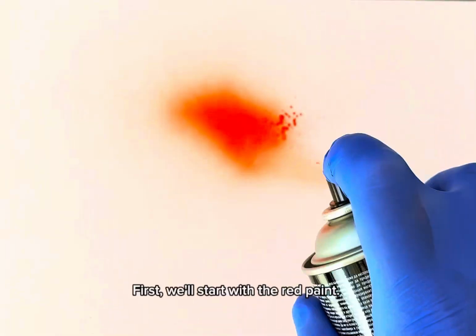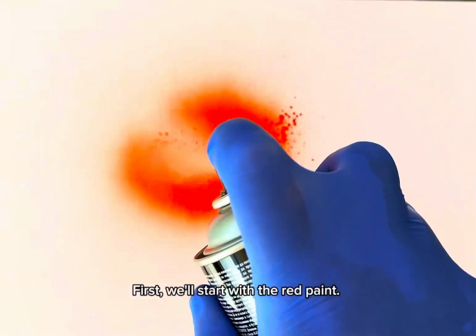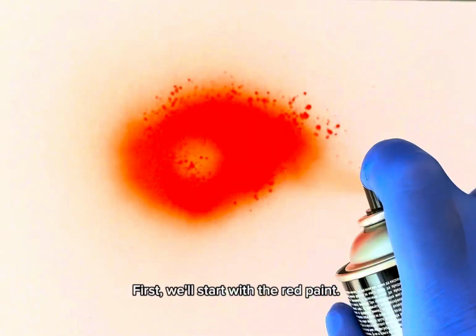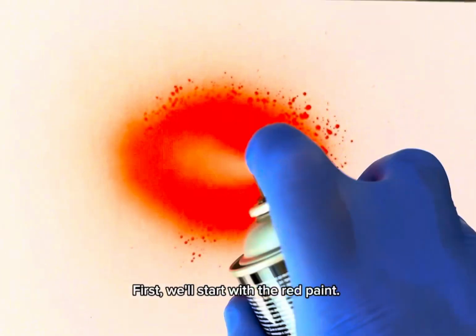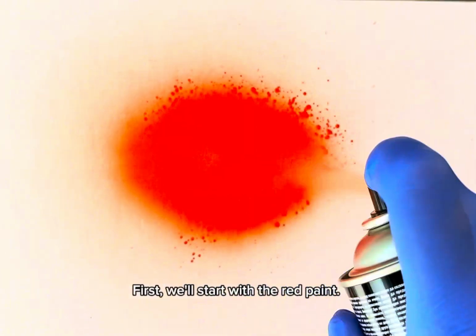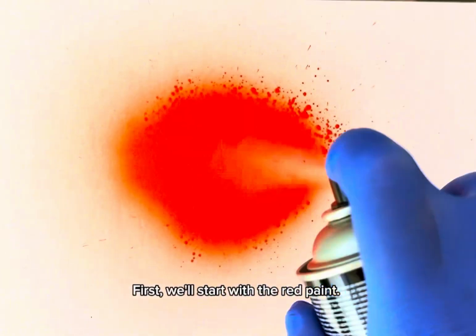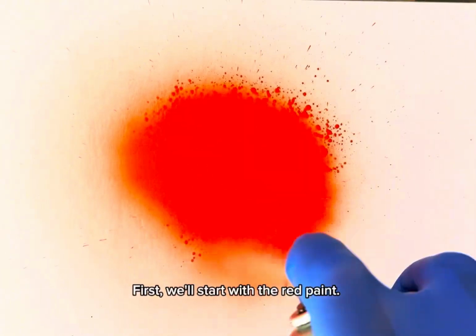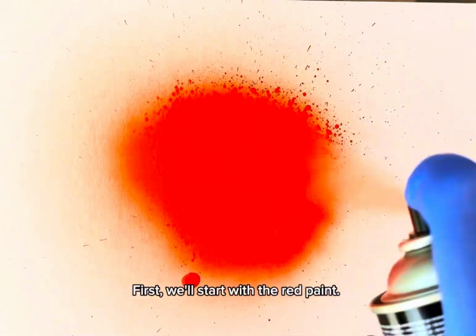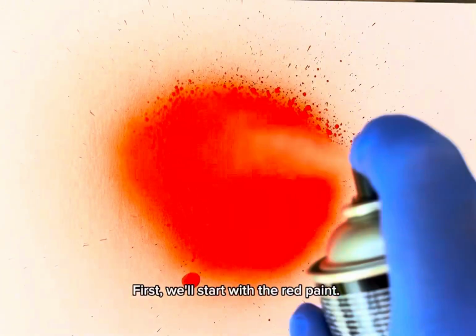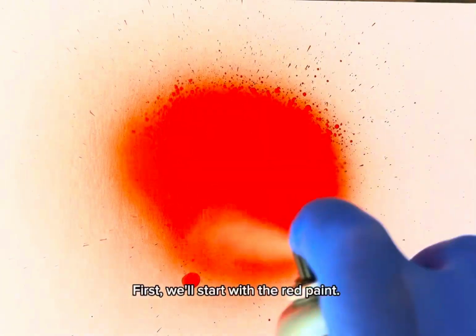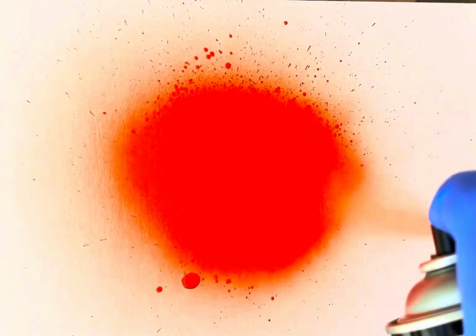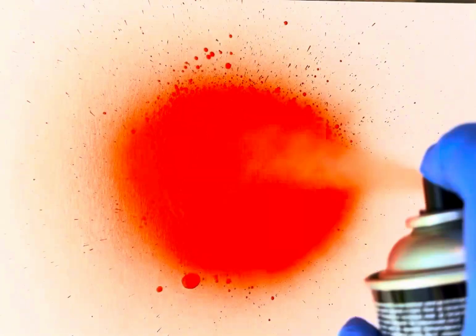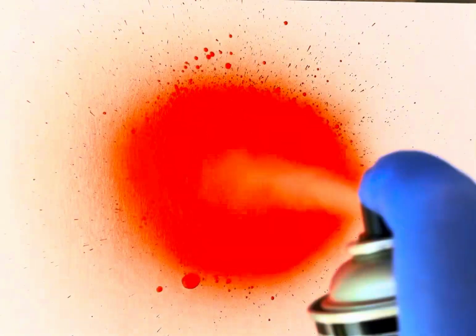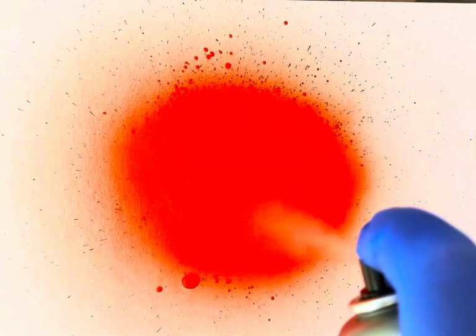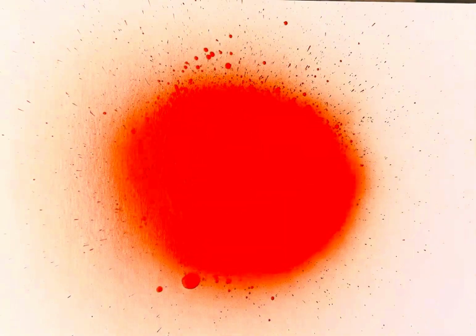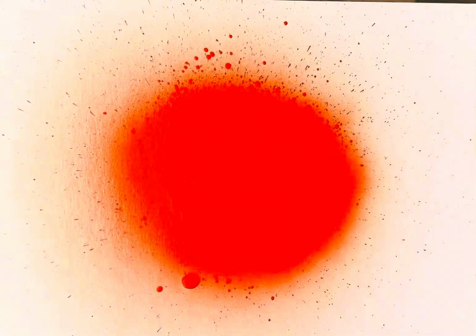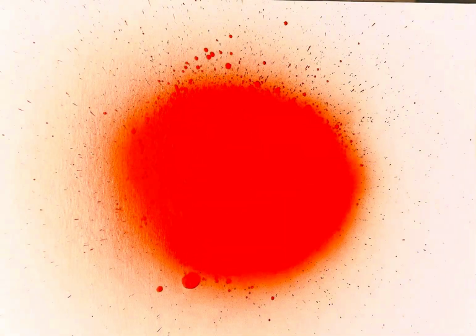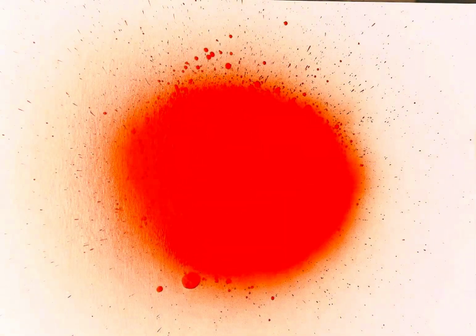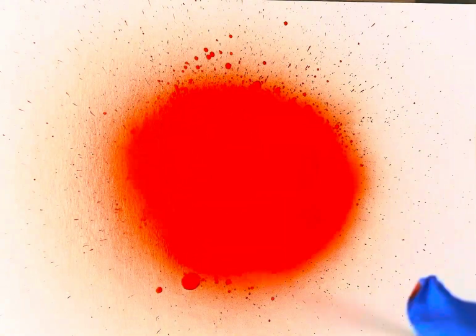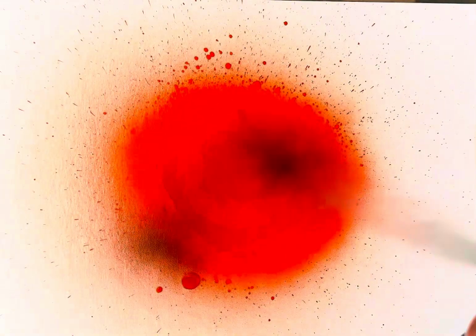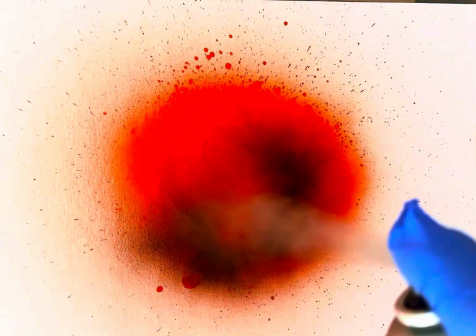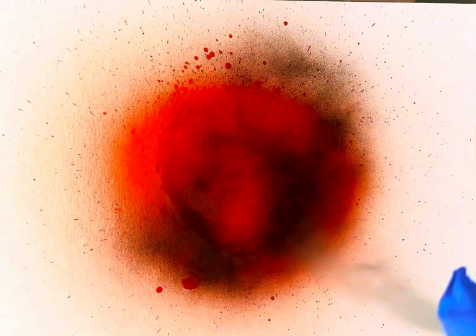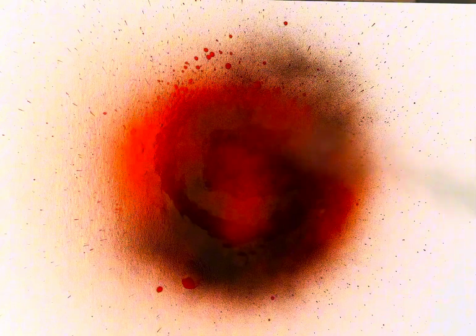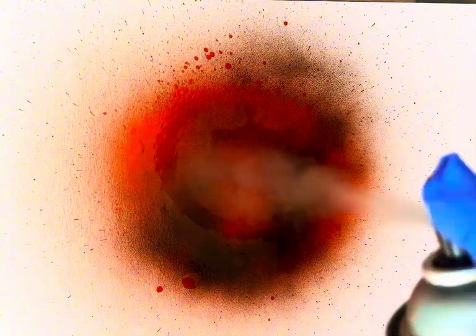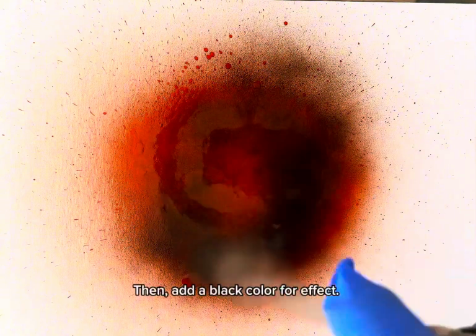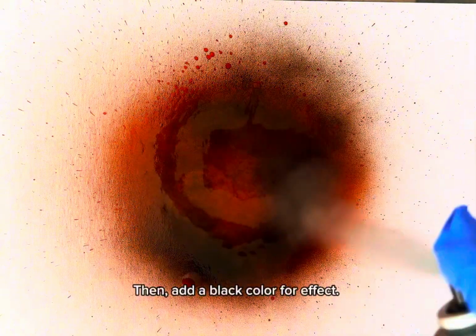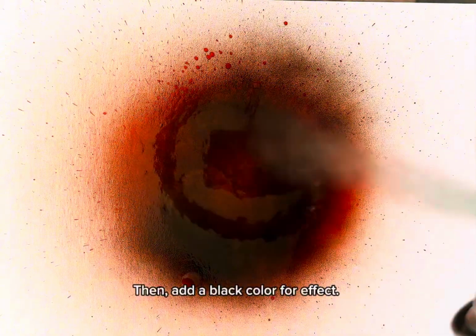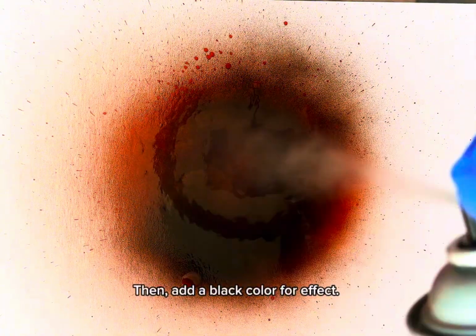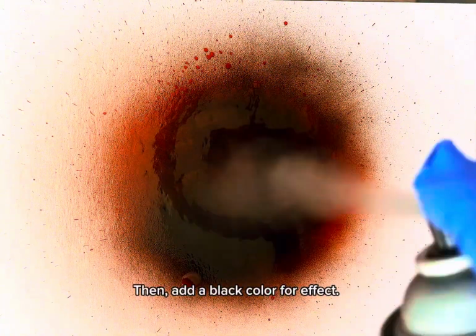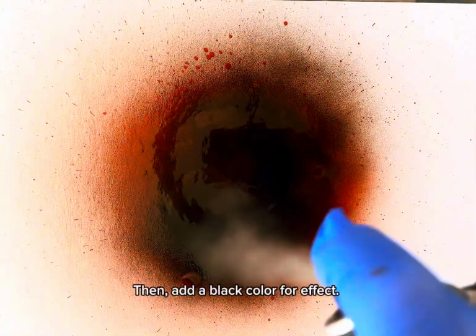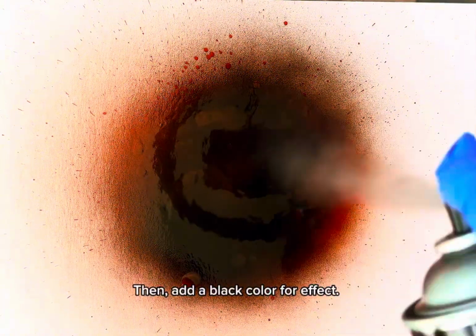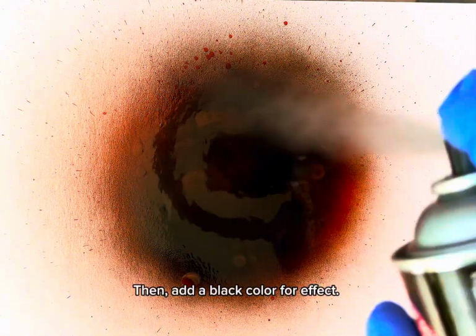First, we'll start with the red paint. Then, add a black color for effect.